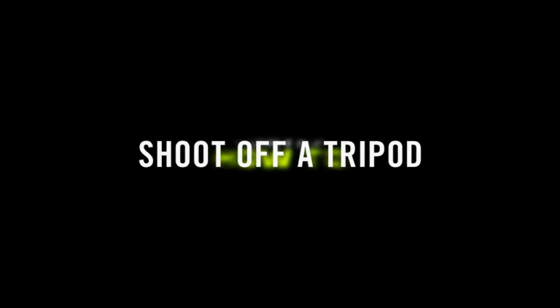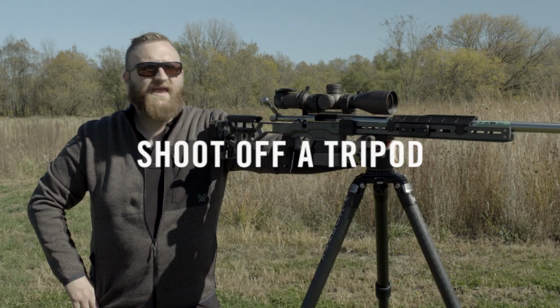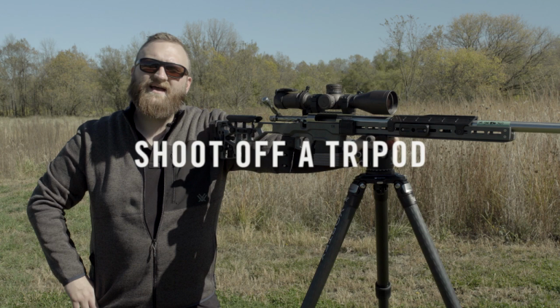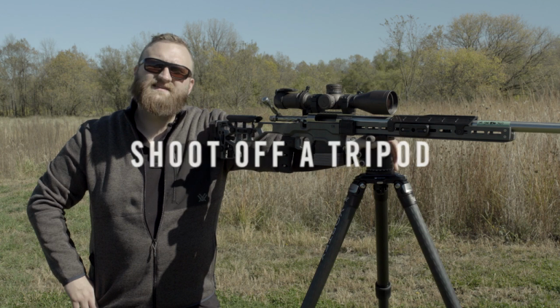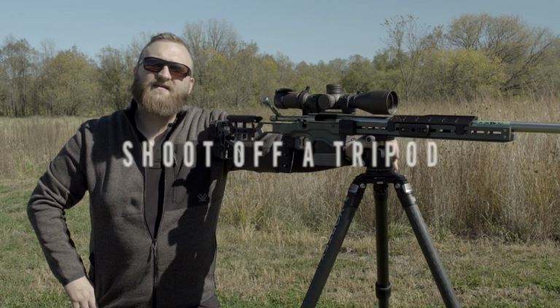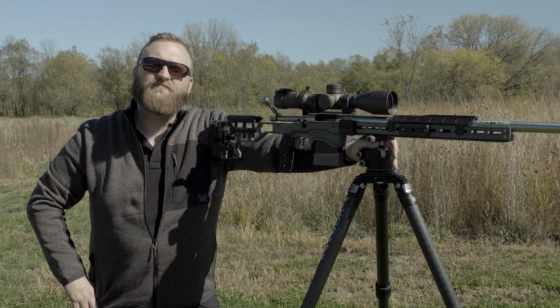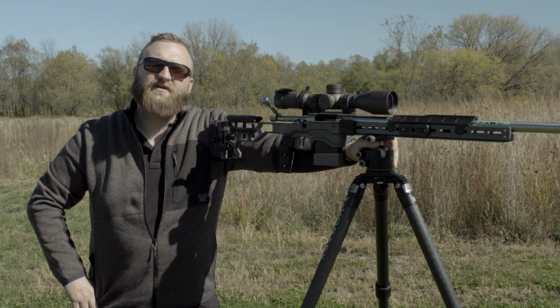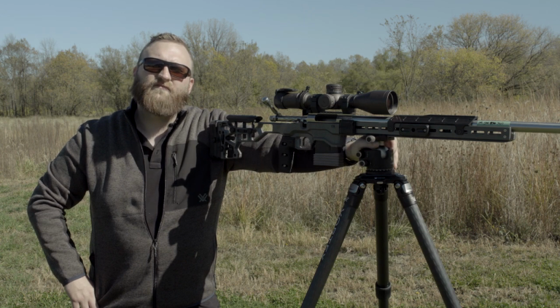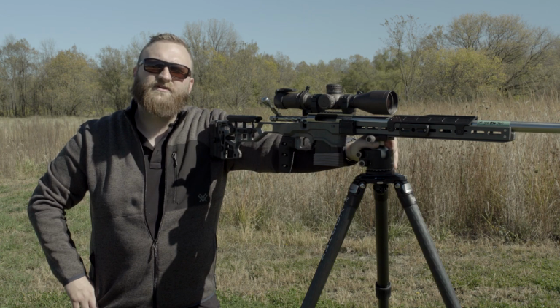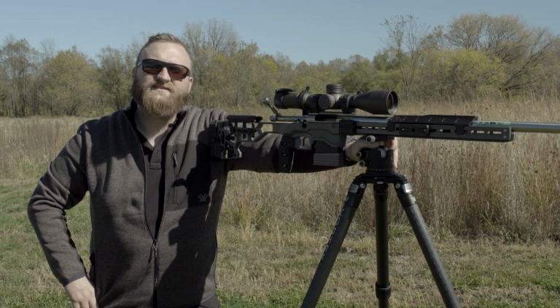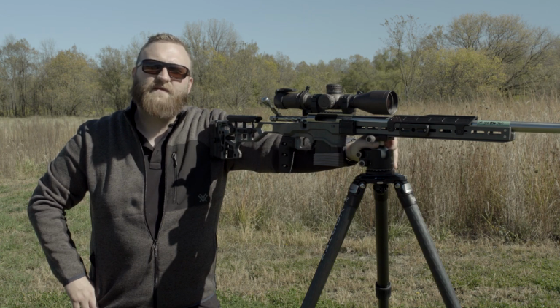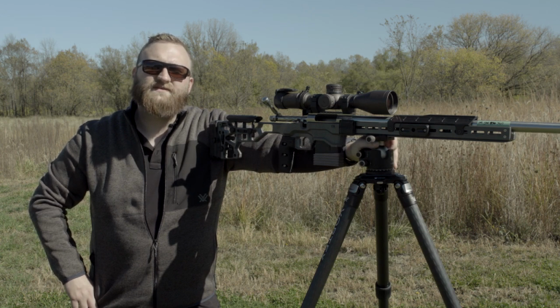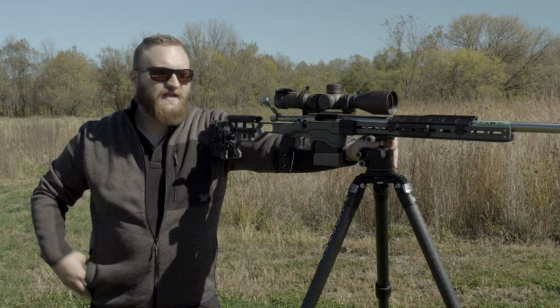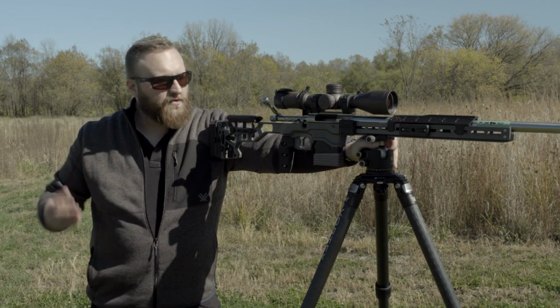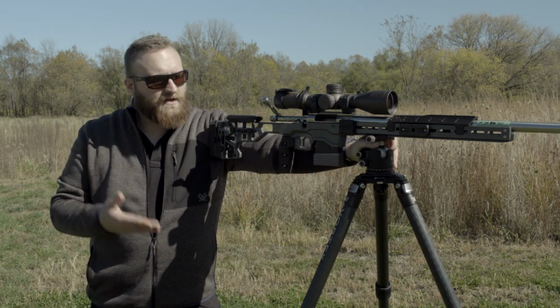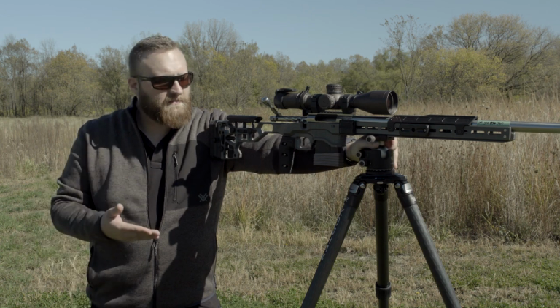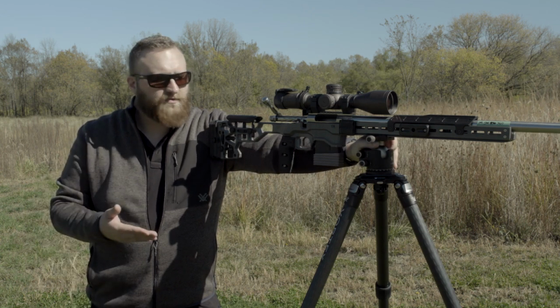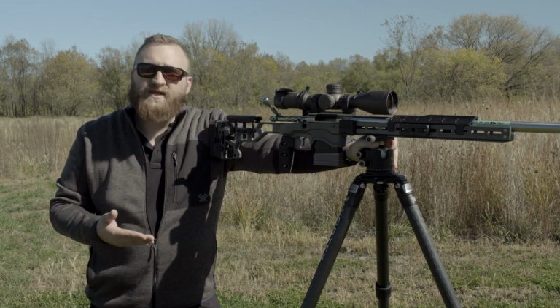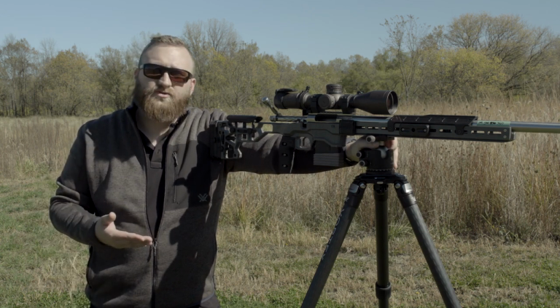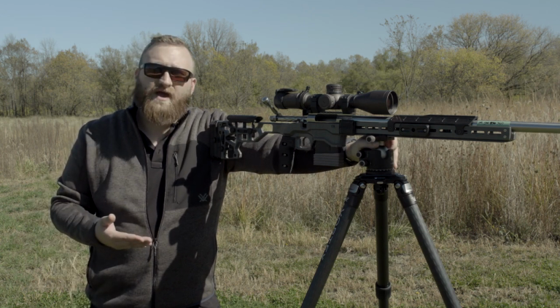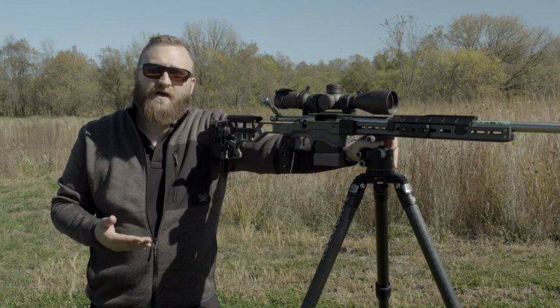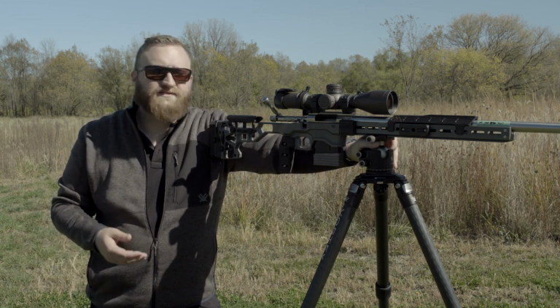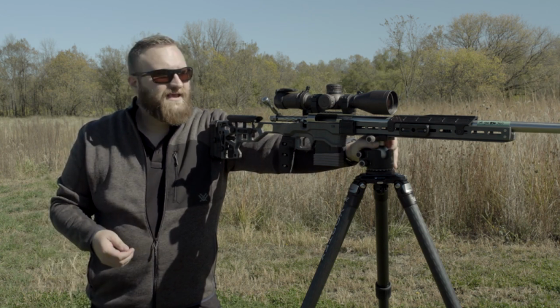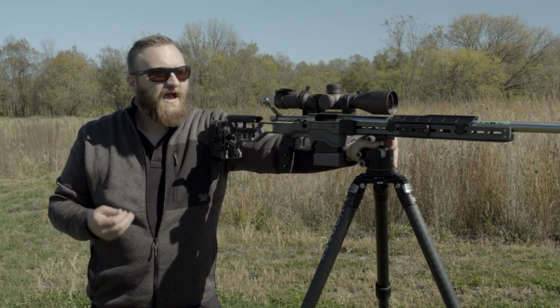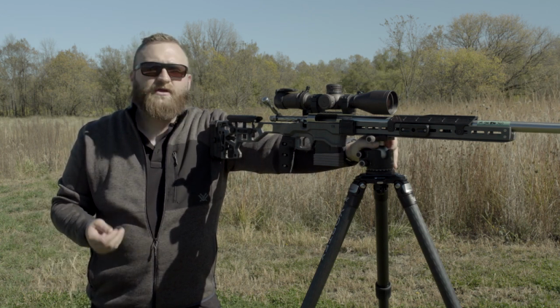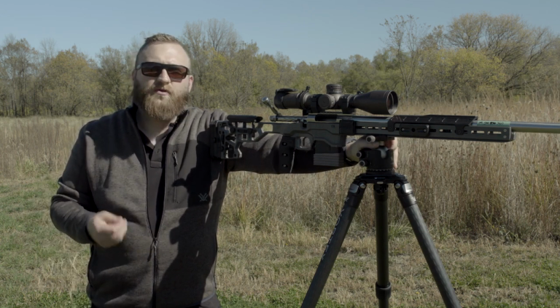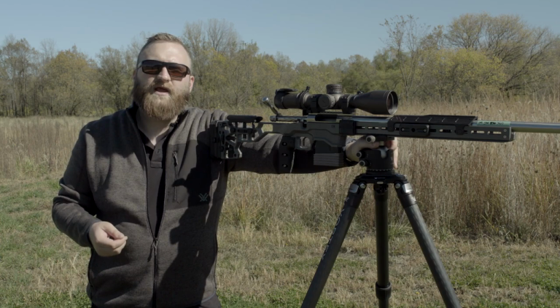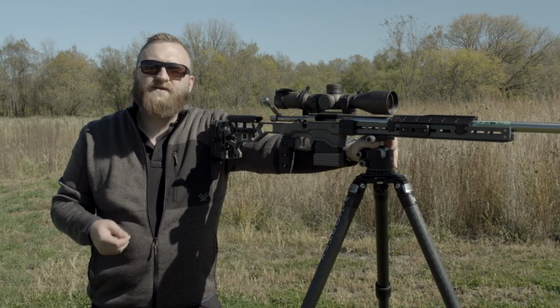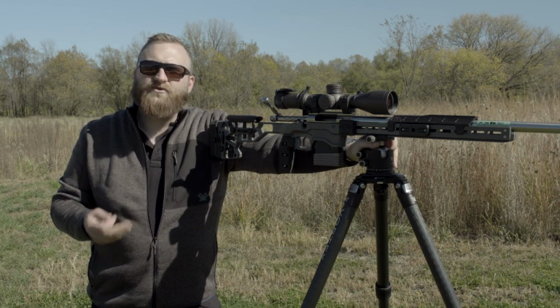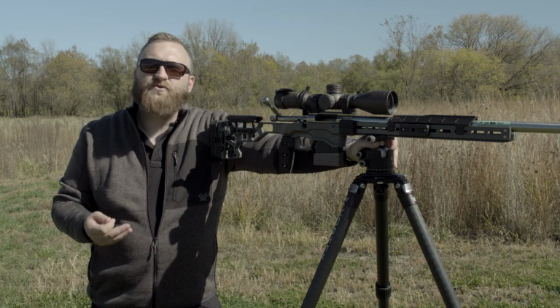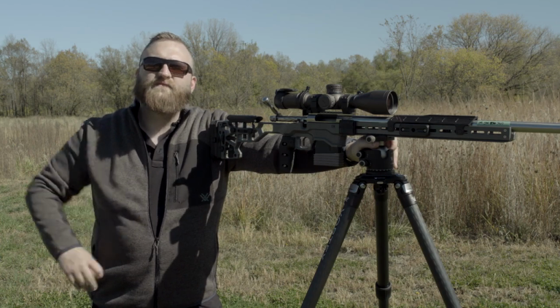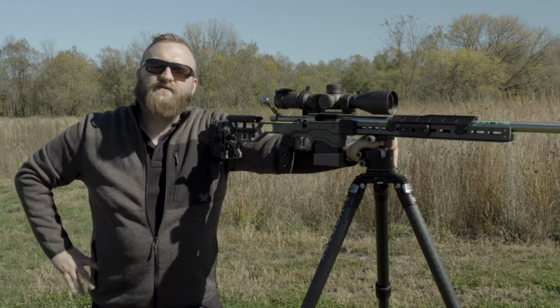Hey guys, Nick Laufenberg here from Vortex Optics. Today we're going to talk about the Radian tripods and how you can utilize them for shooting in the field.